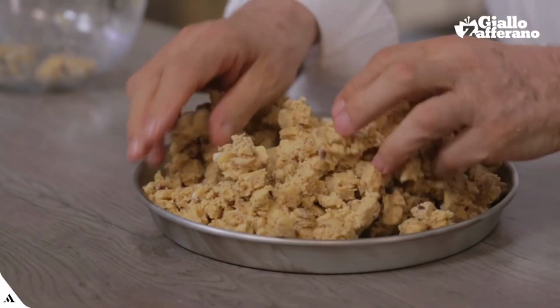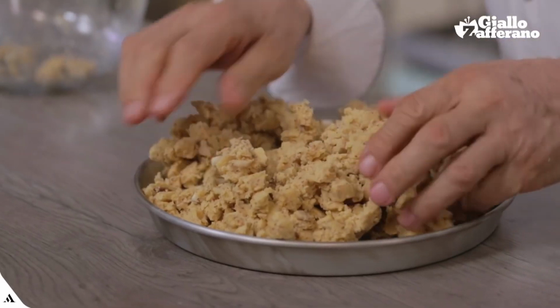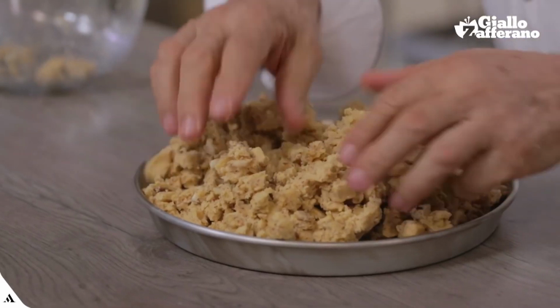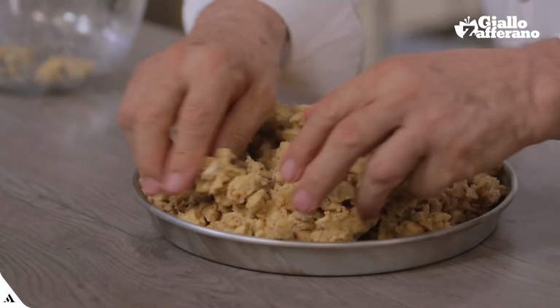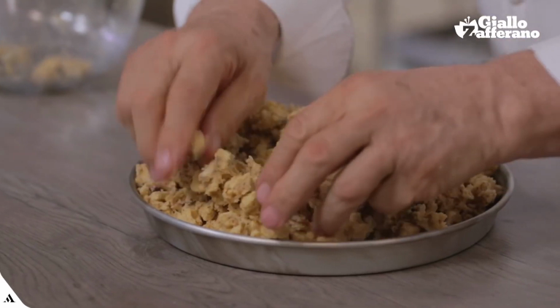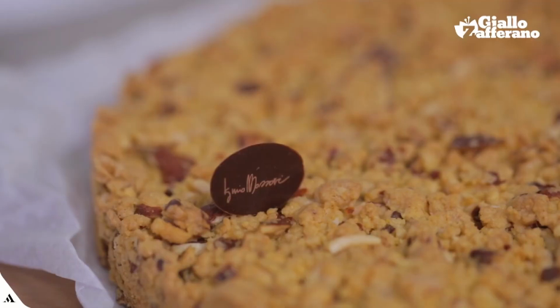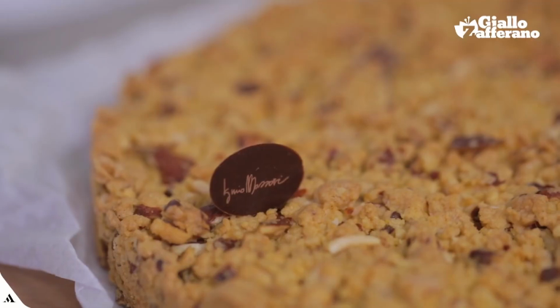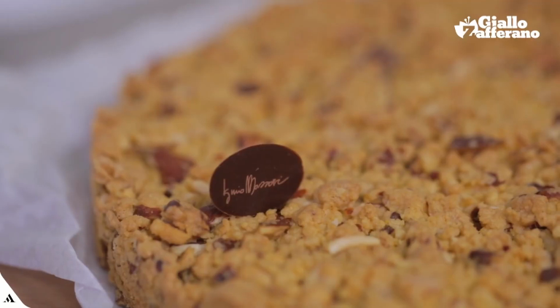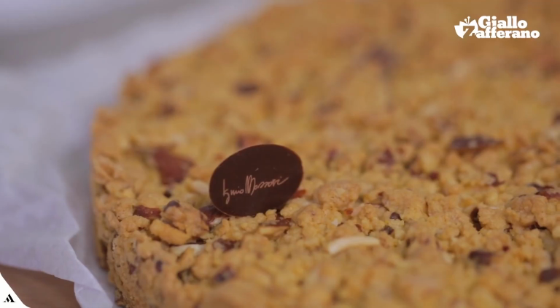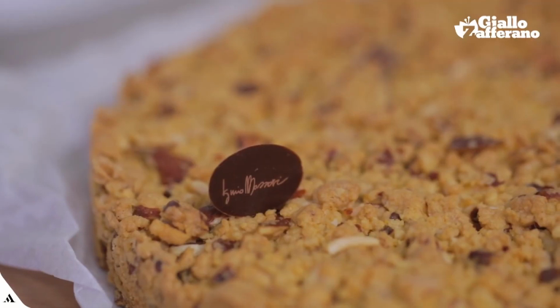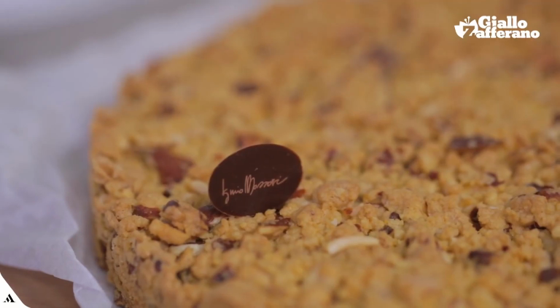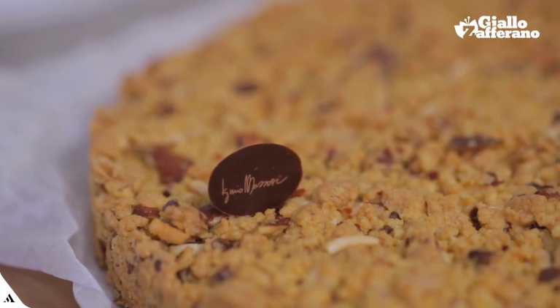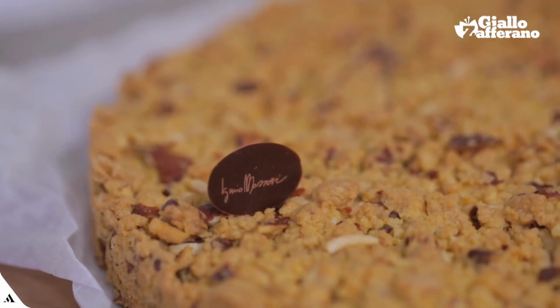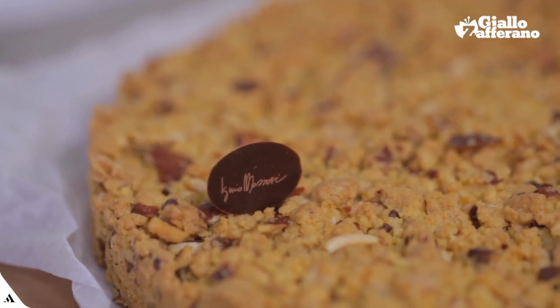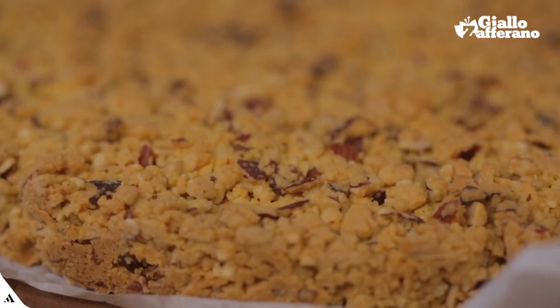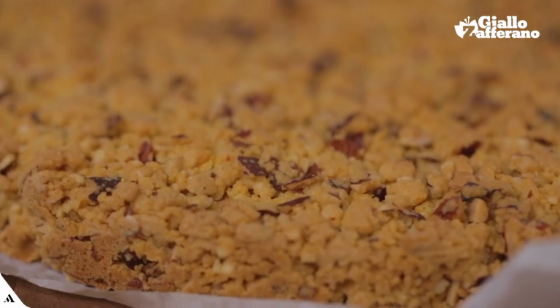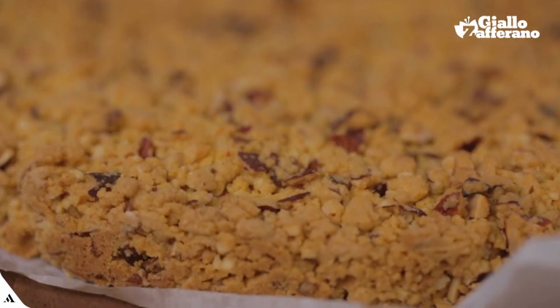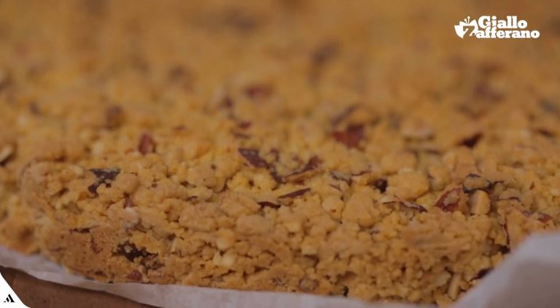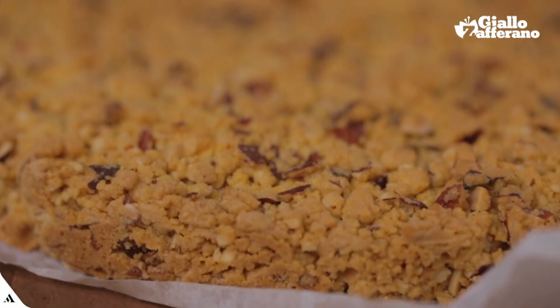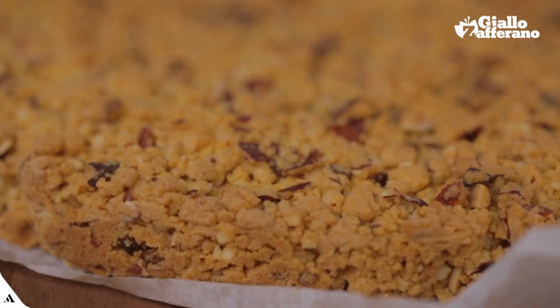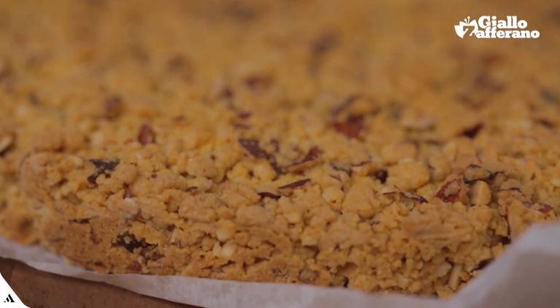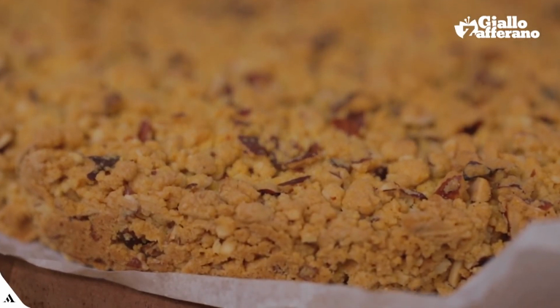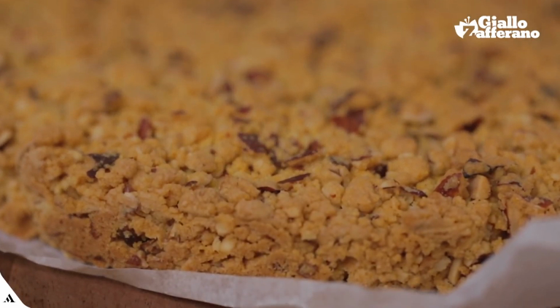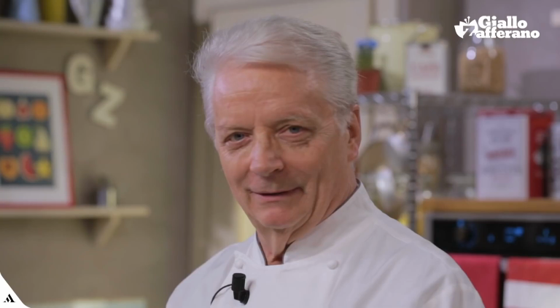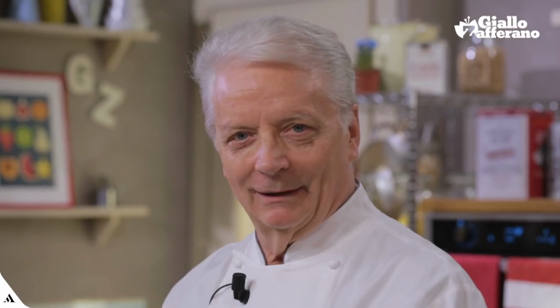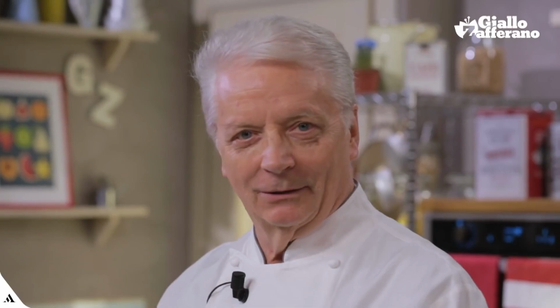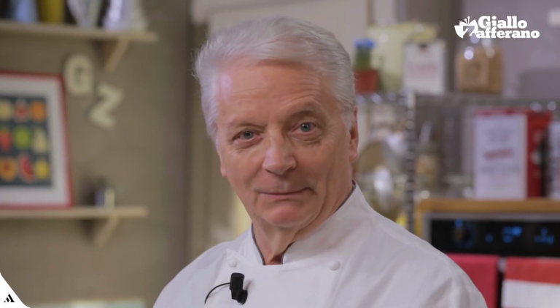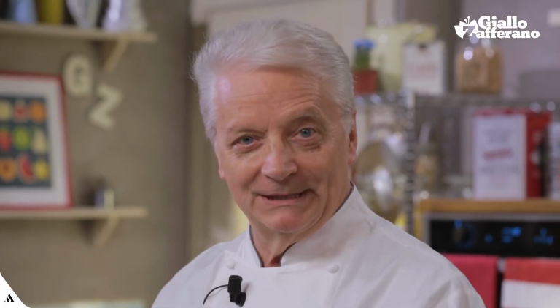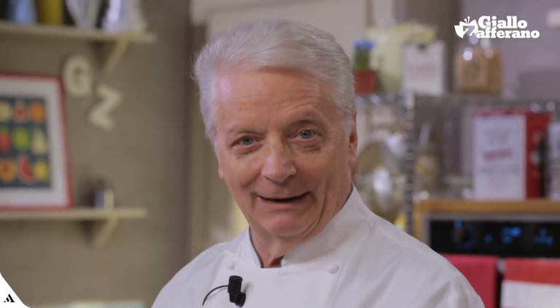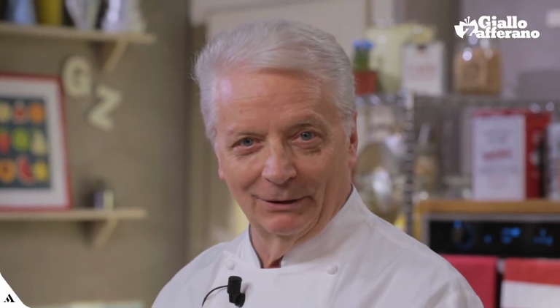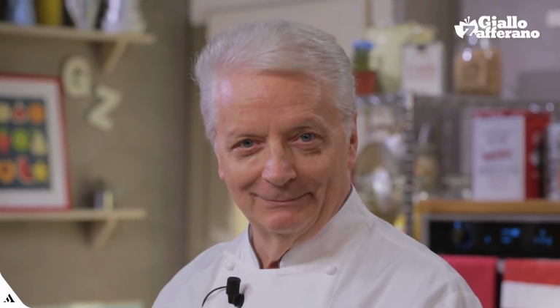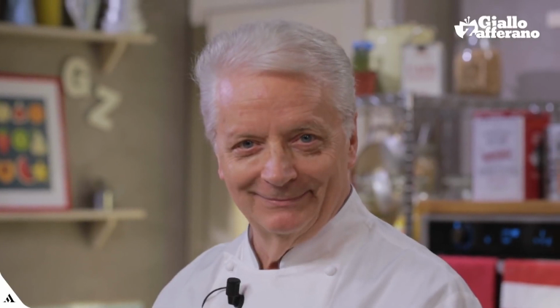We are going to bake a delicious dessert today, the crumbly cake. Shall we begin?